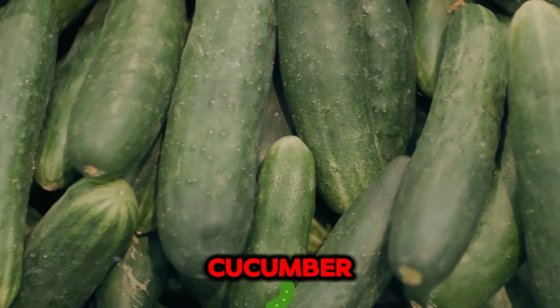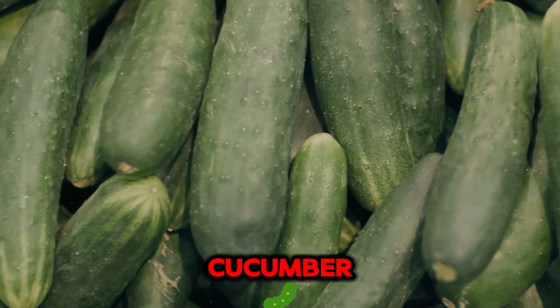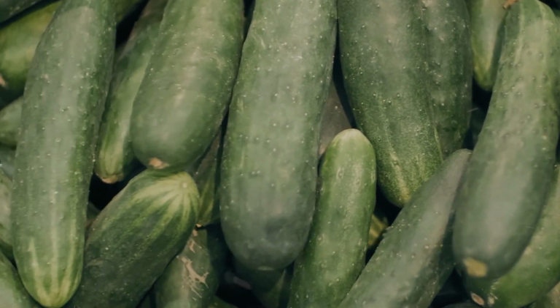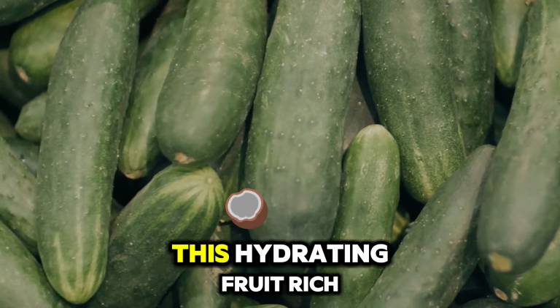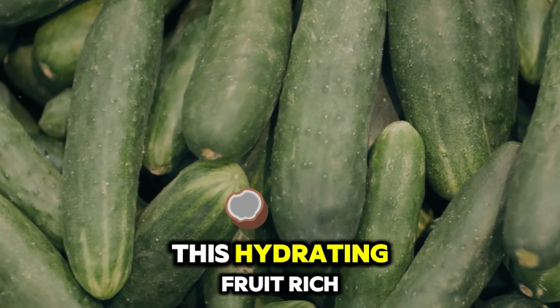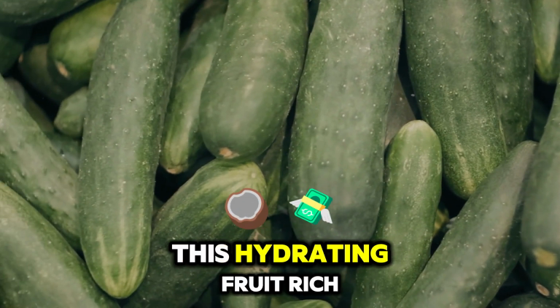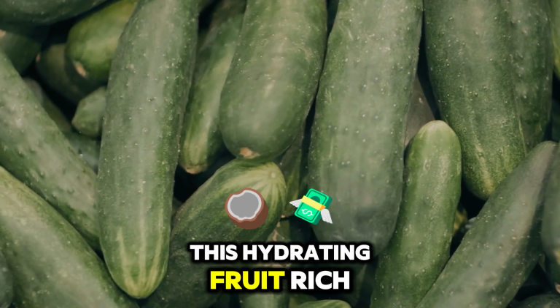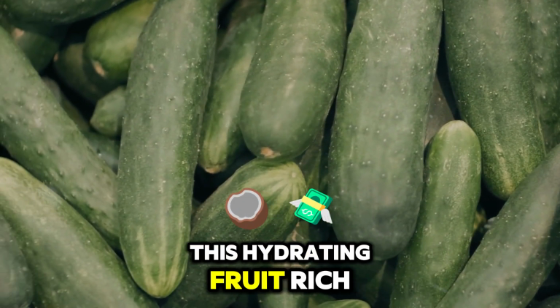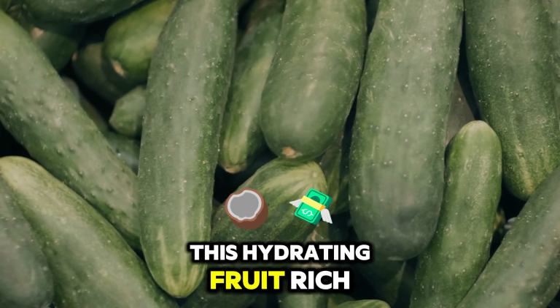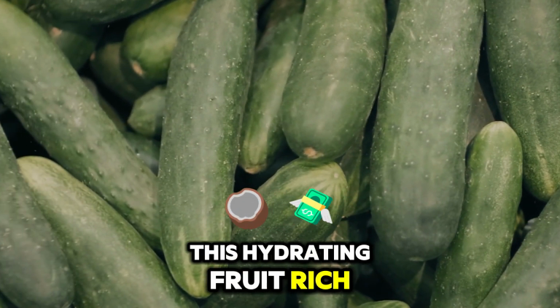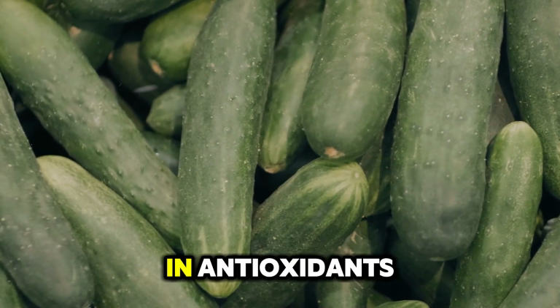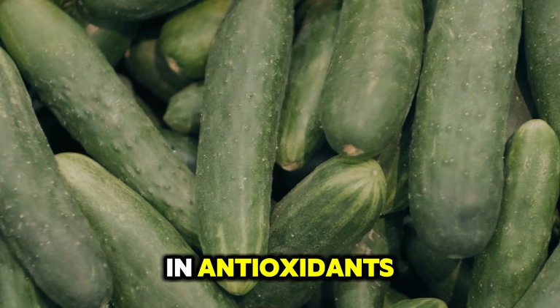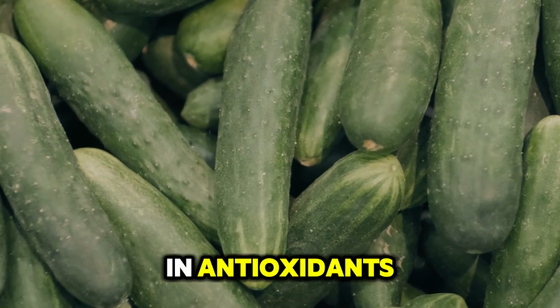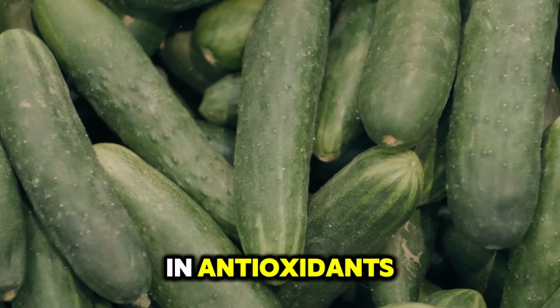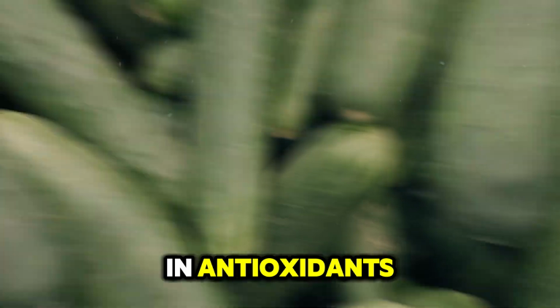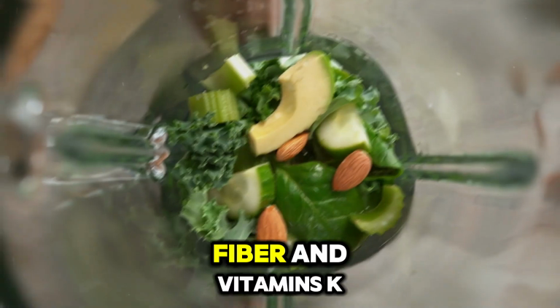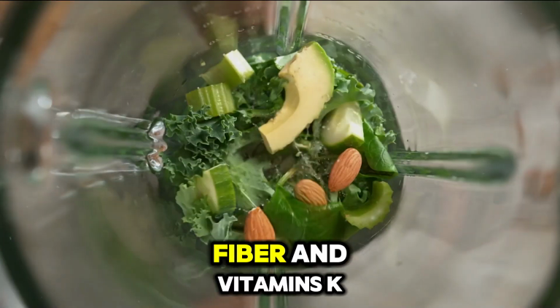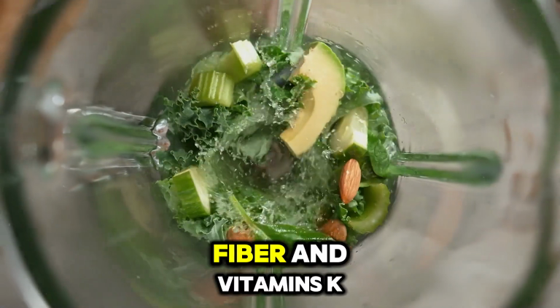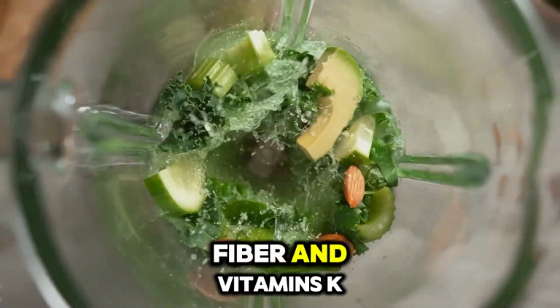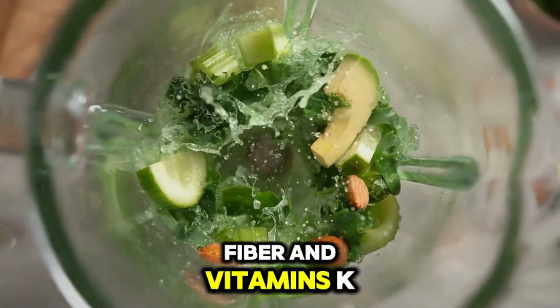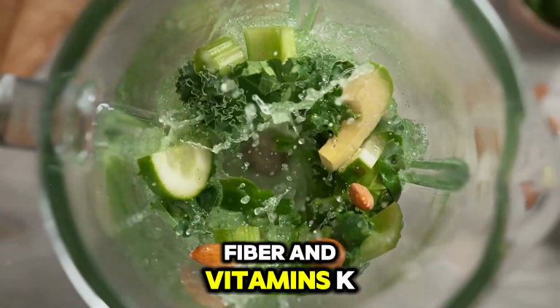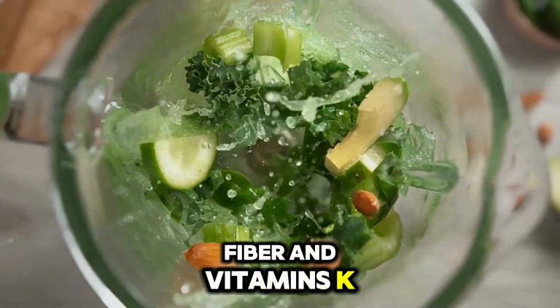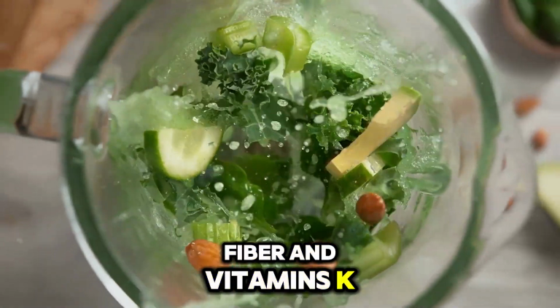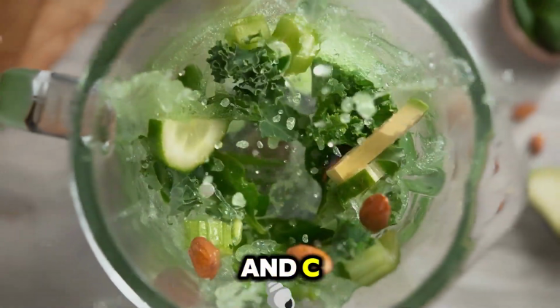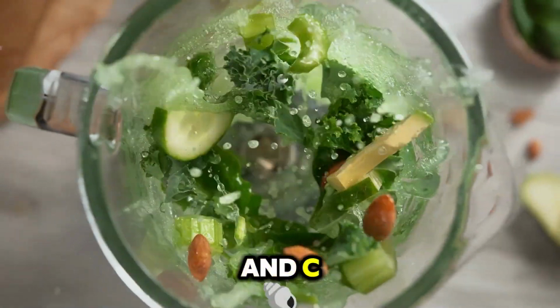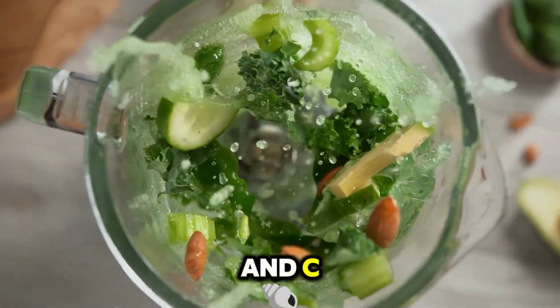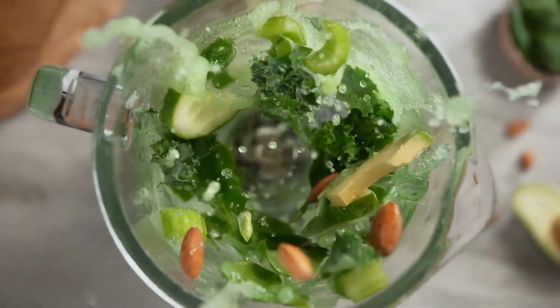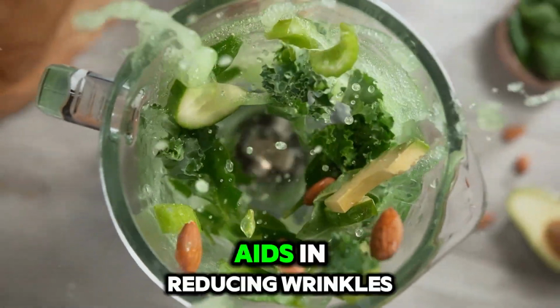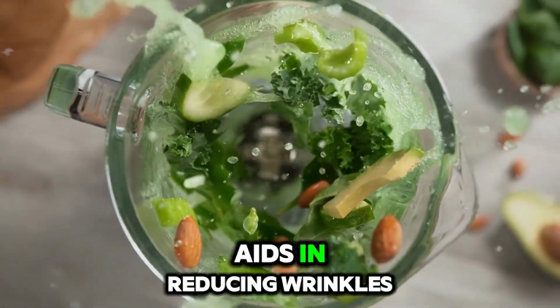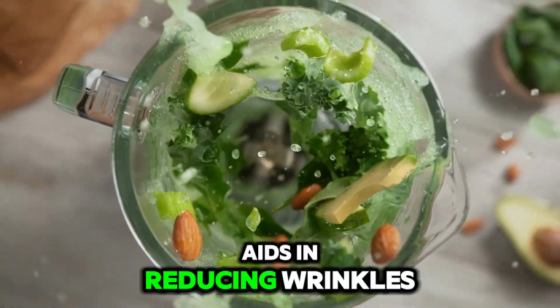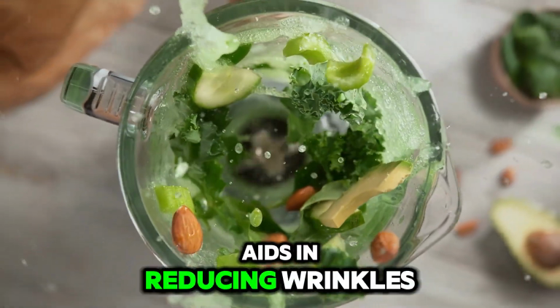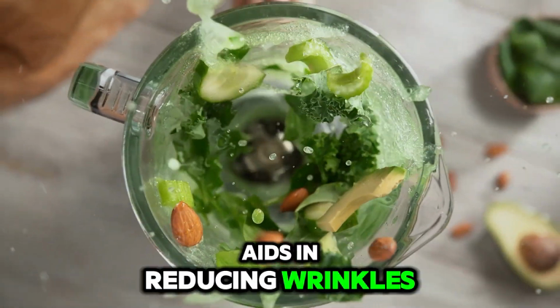Number 9: Cucumber. This hydrating fruit, rich in antioxidants, fiber, and vitamins K and C, aids in reducing wrinkles.